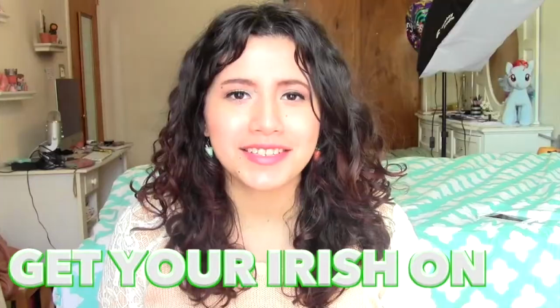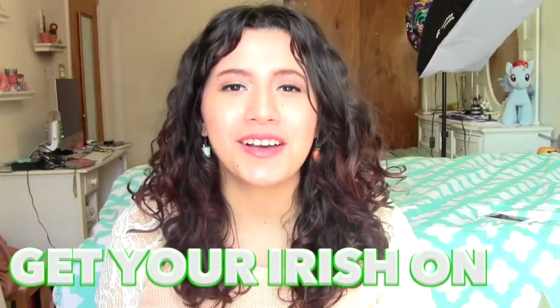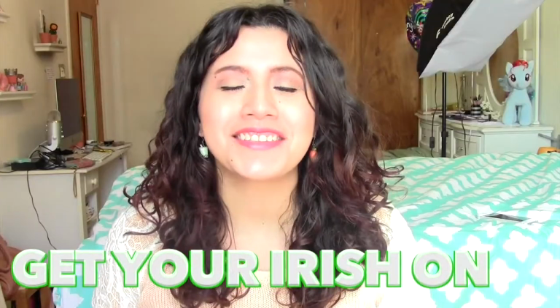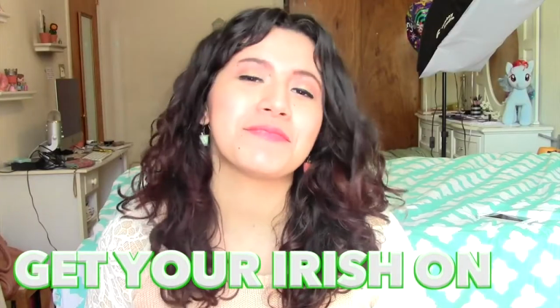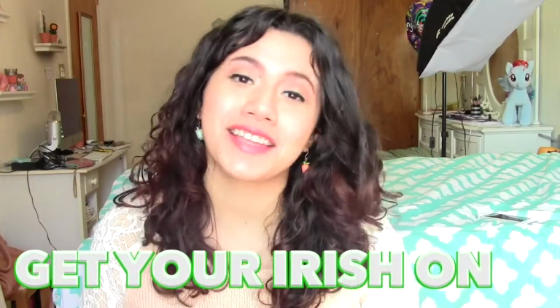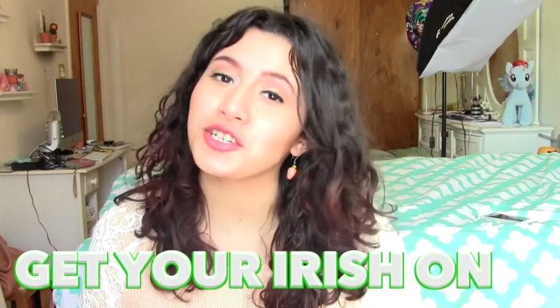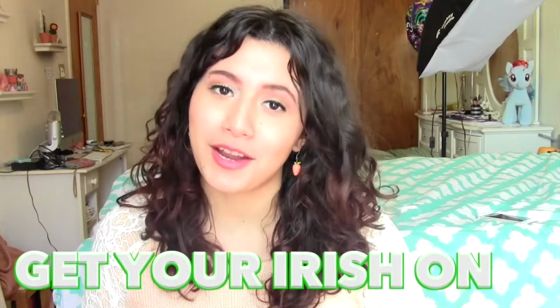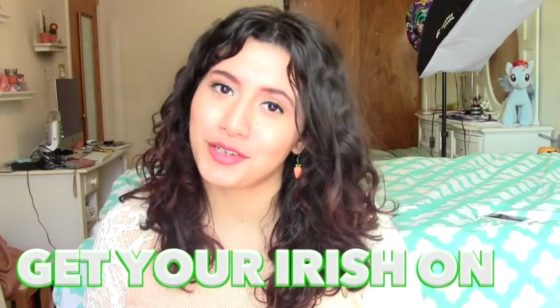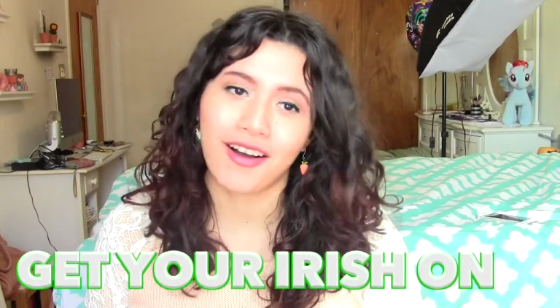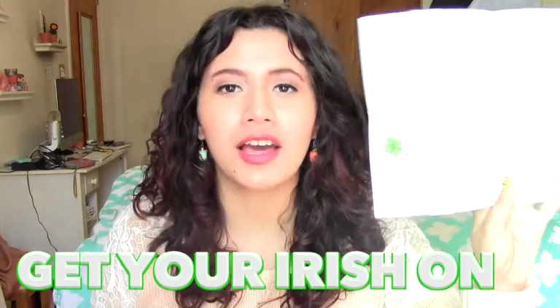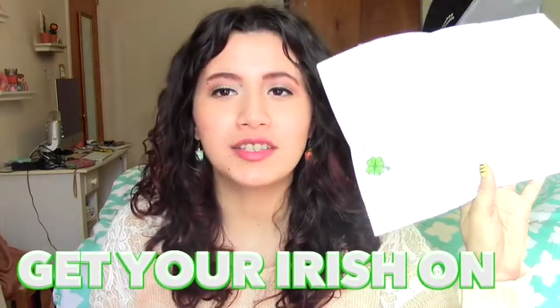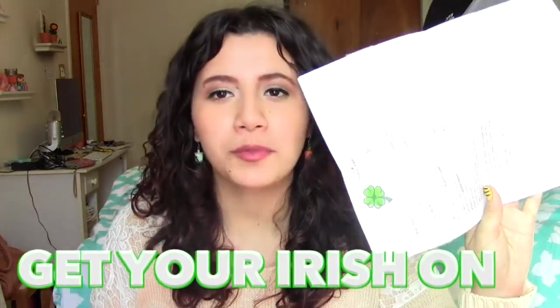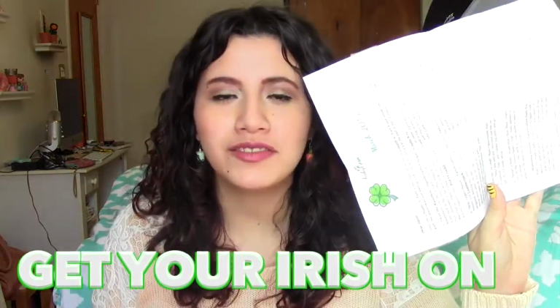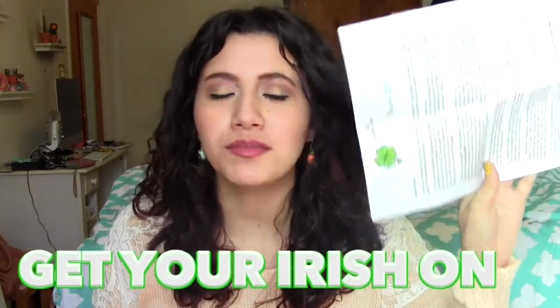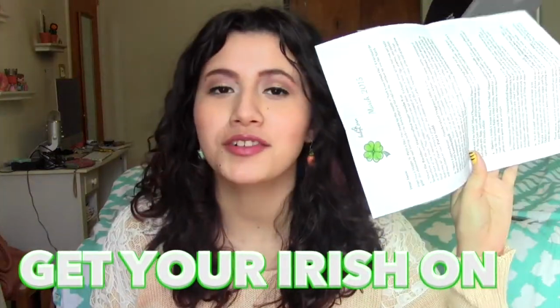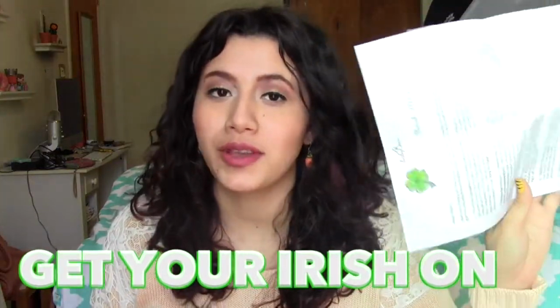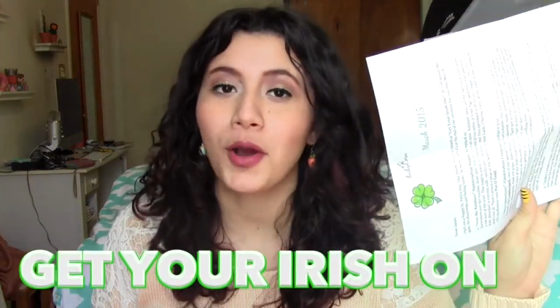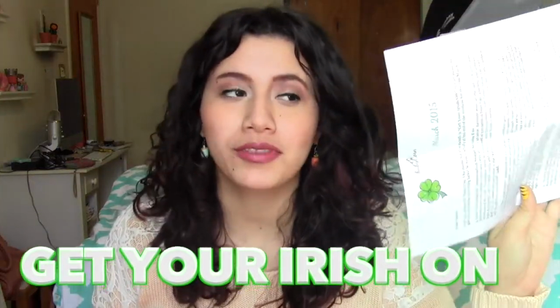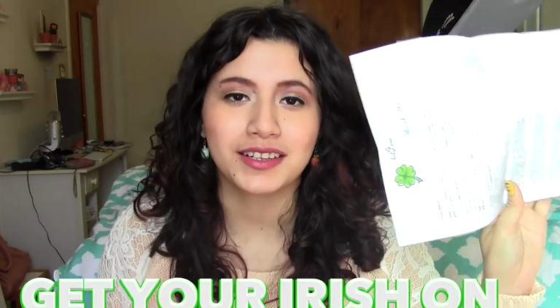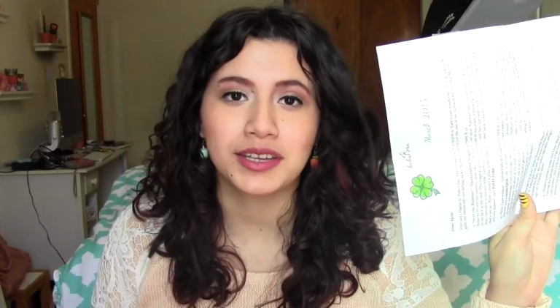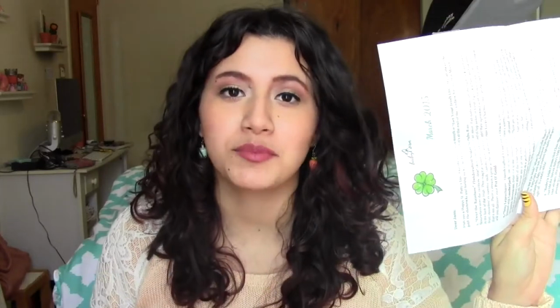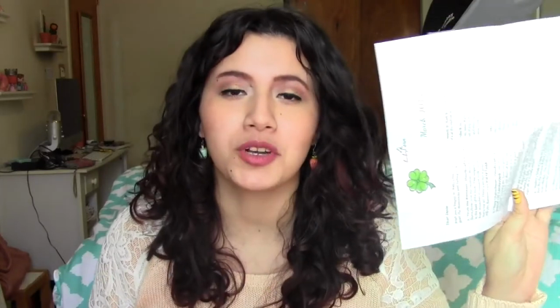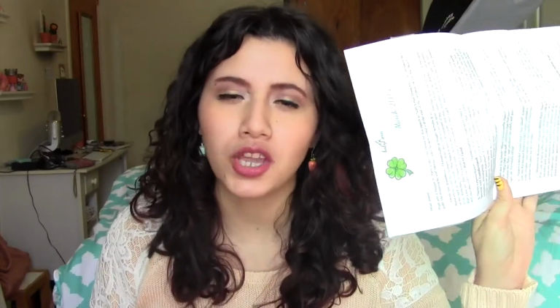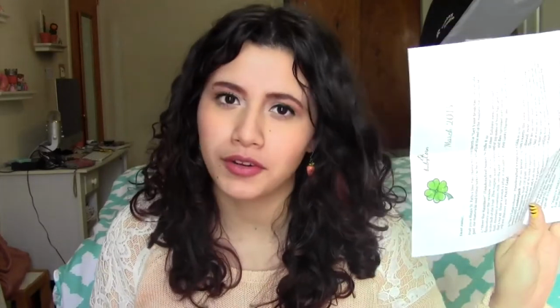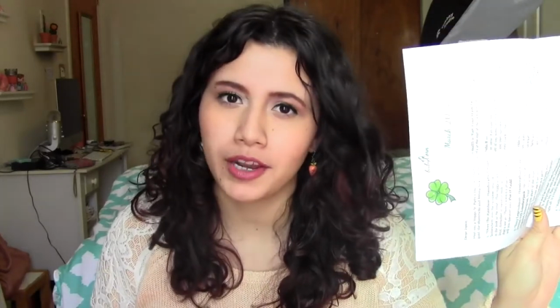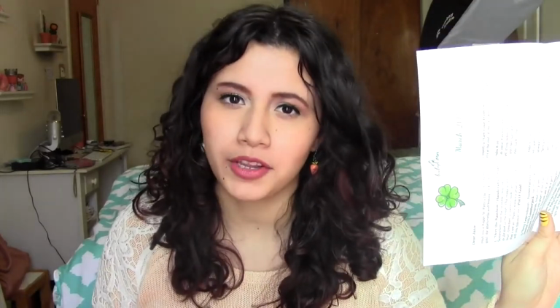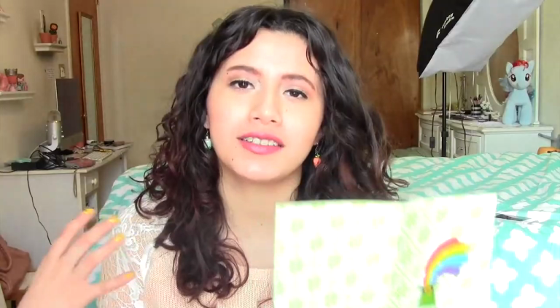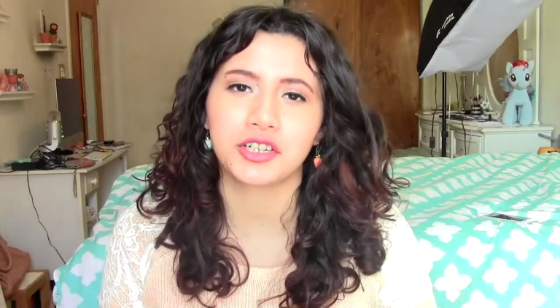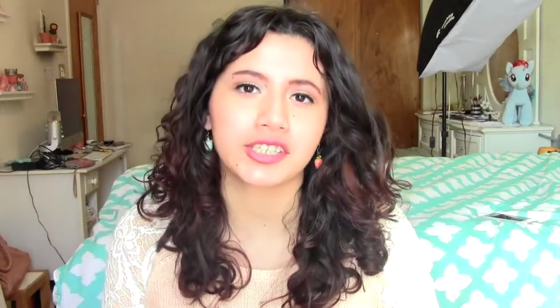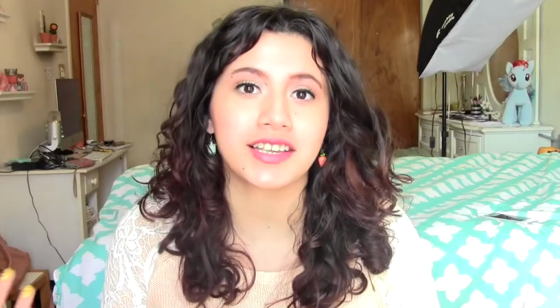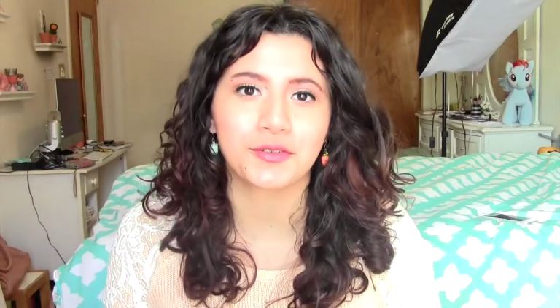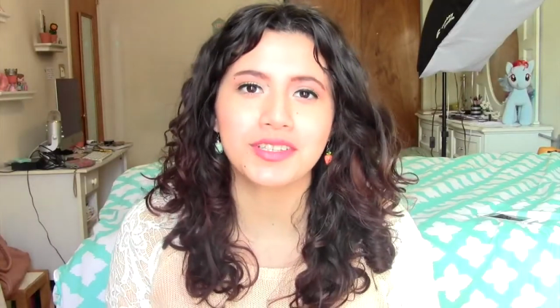This month's theme is Get Your Irish On. As with the previous box, you get a note that explains pretty much every item as well as their ingredients and their notes.